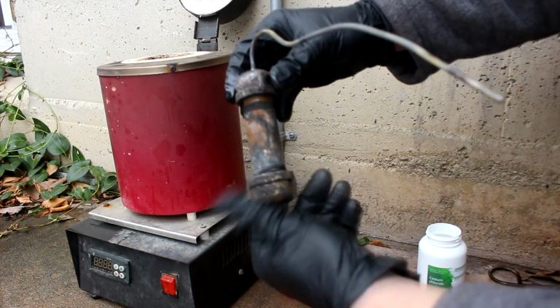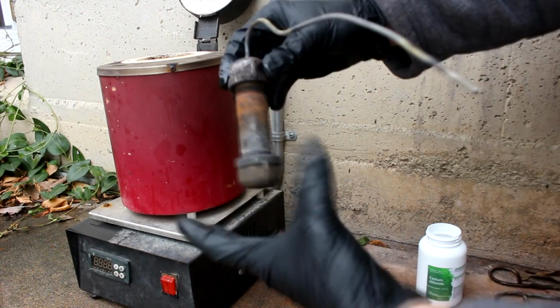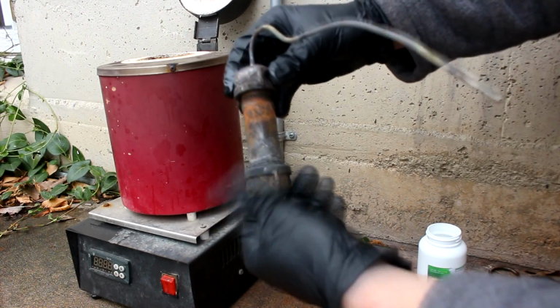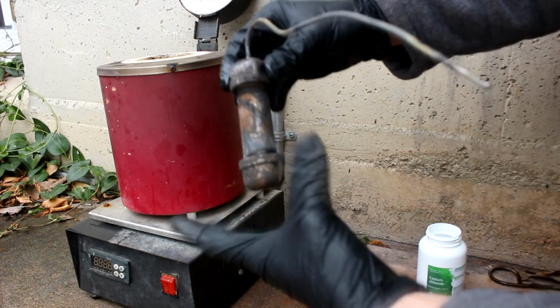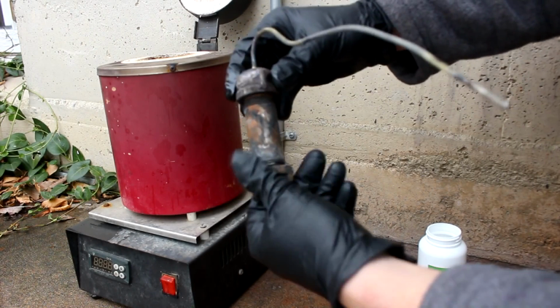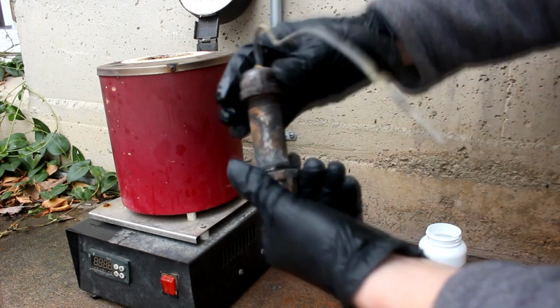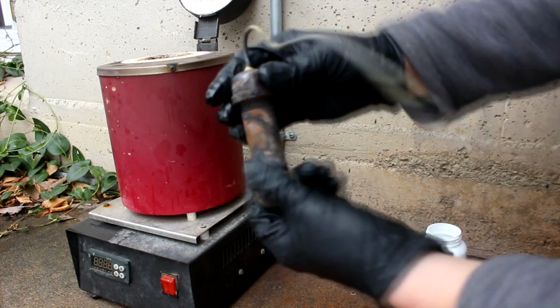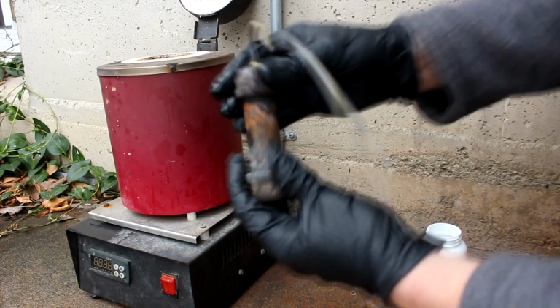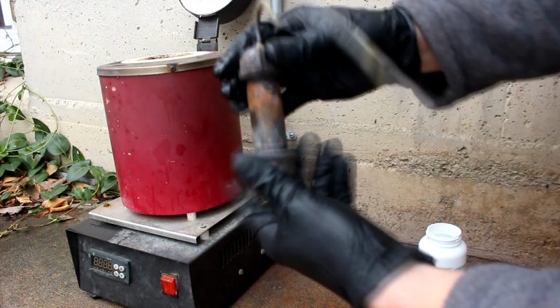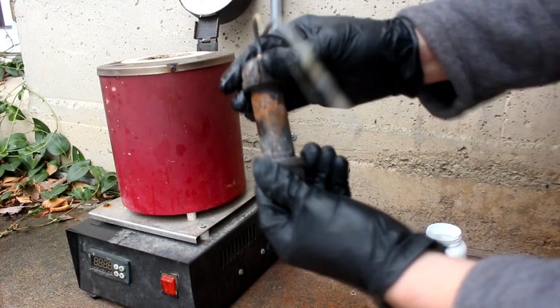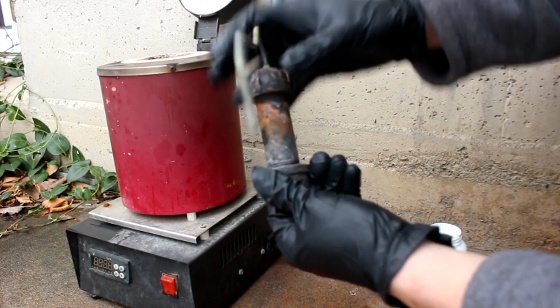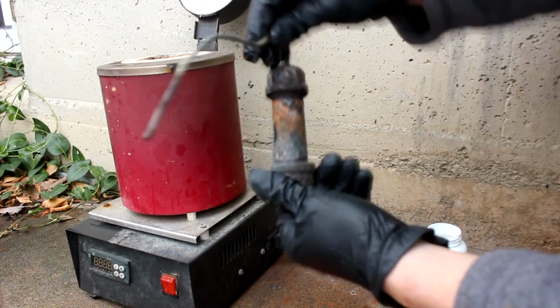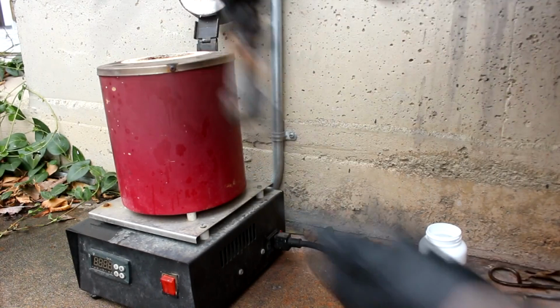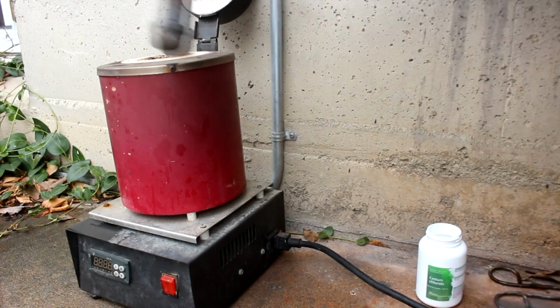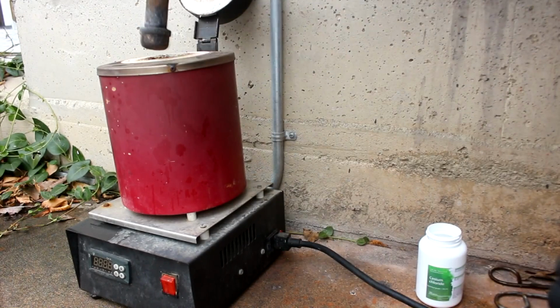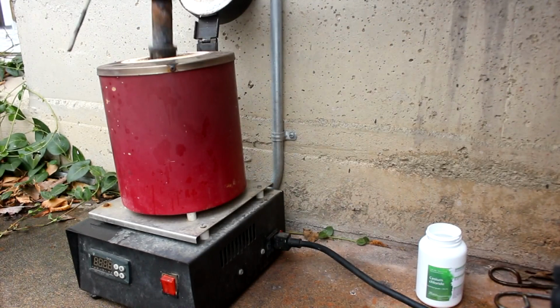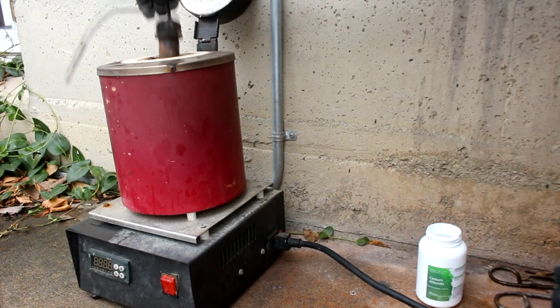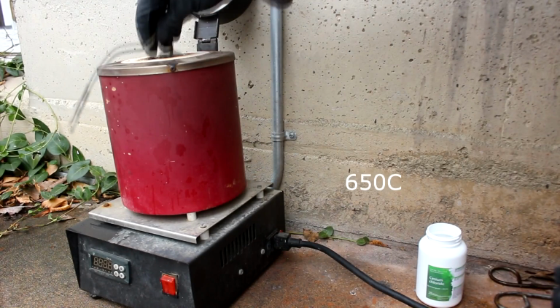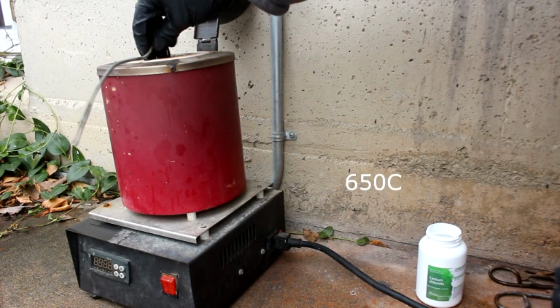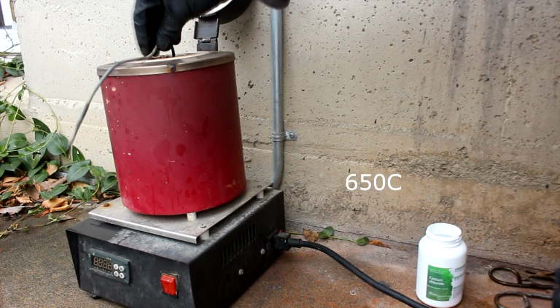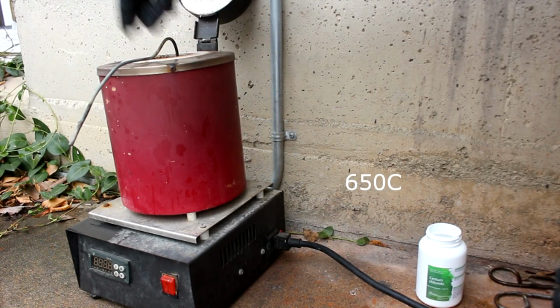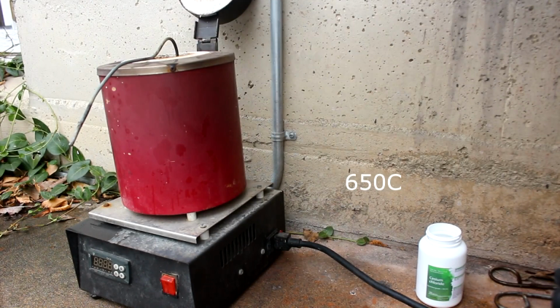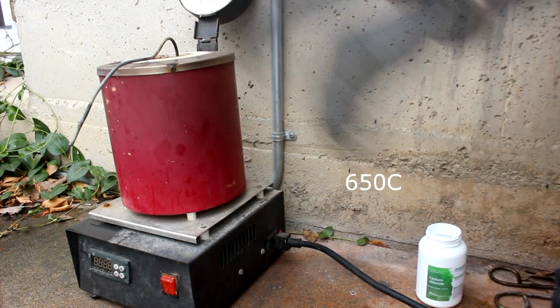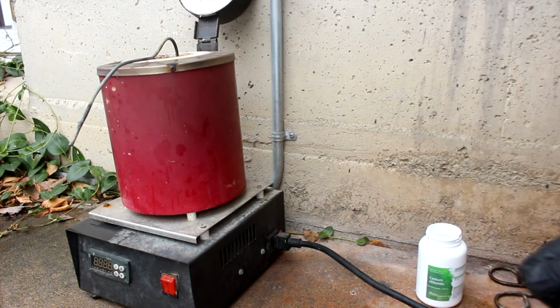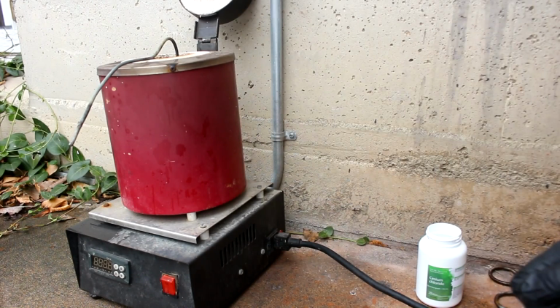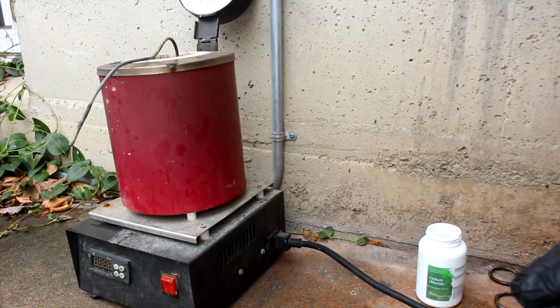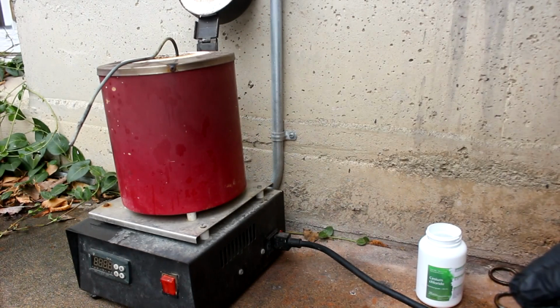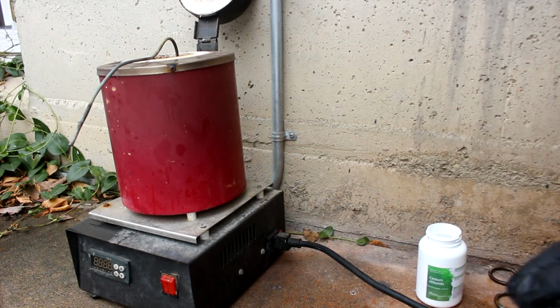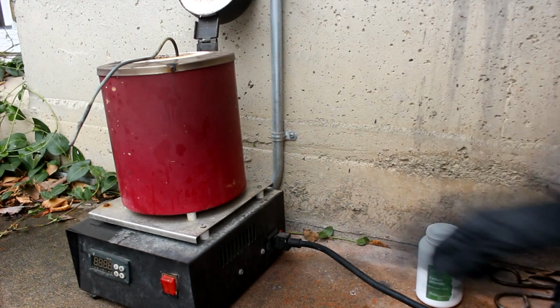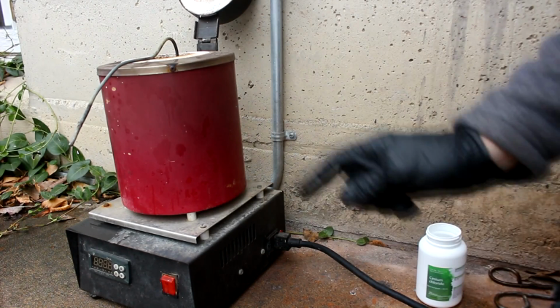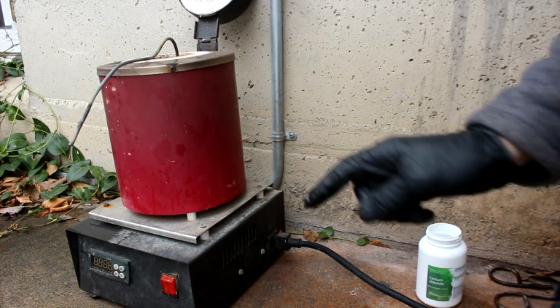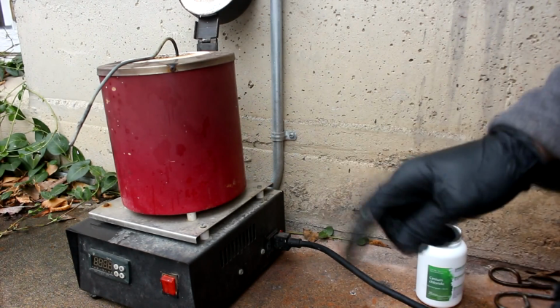Let's put it all together, put it in the furnace, heat to 1200 degrees, and hopefully we get some cesium.